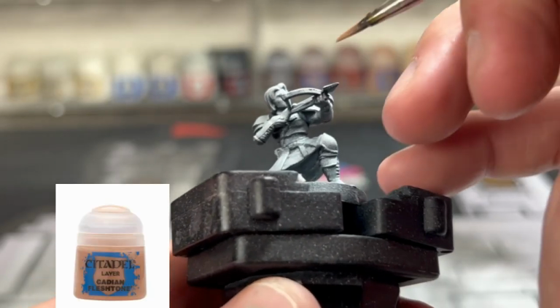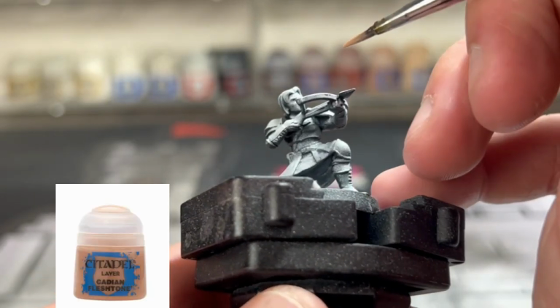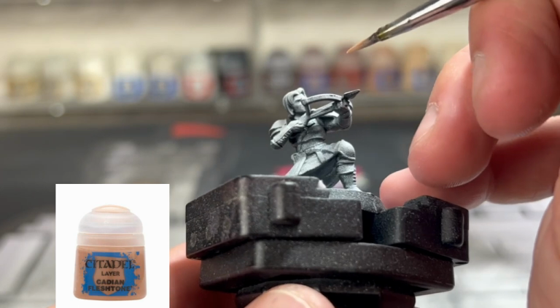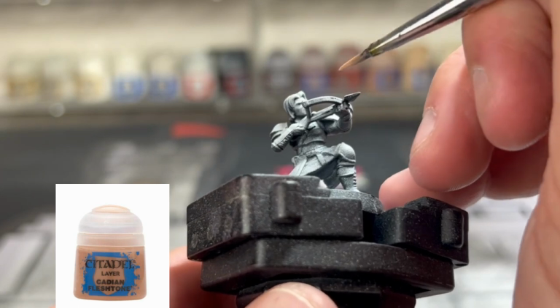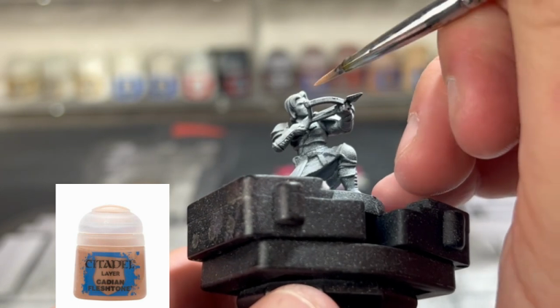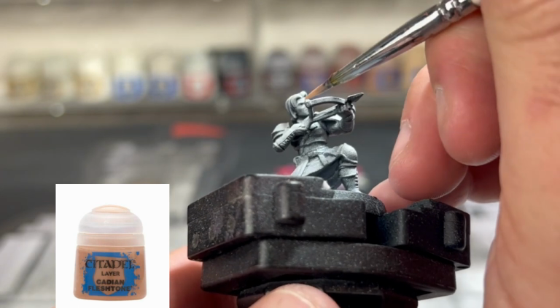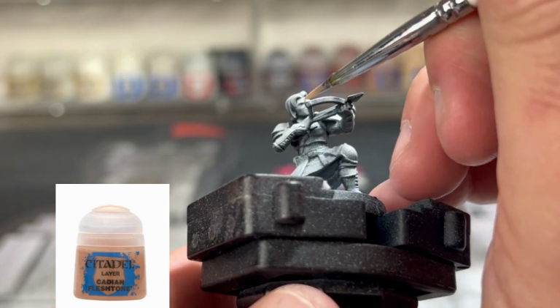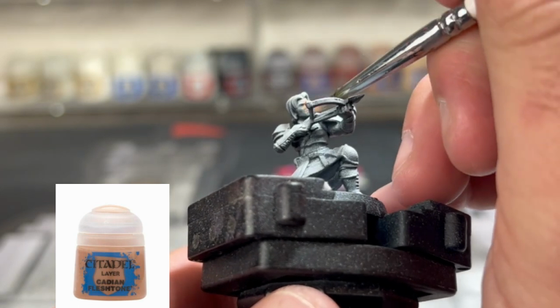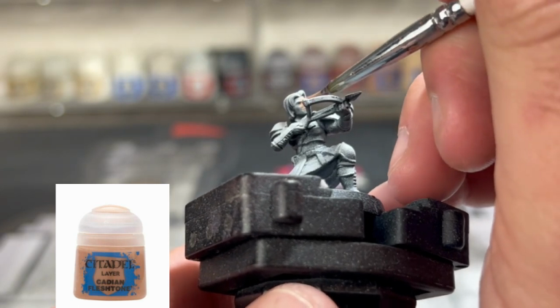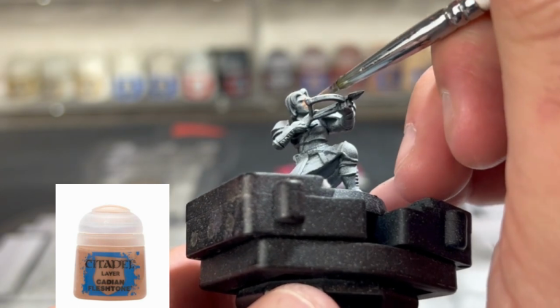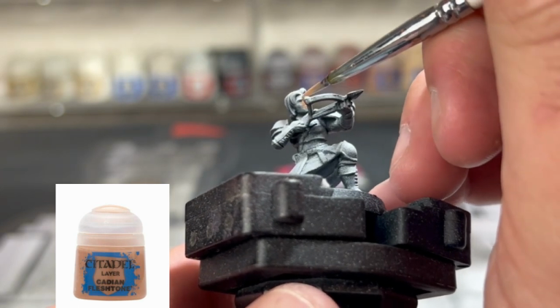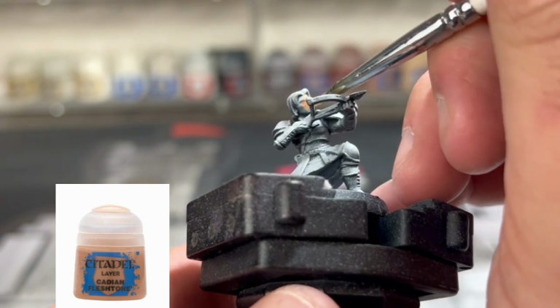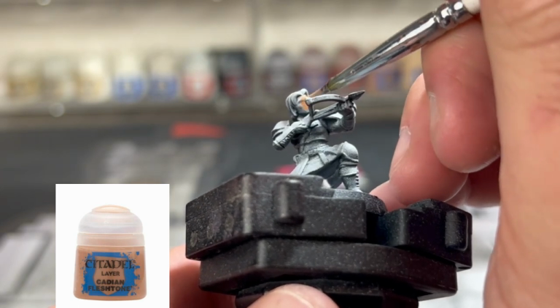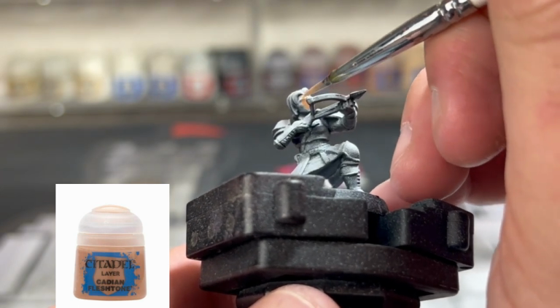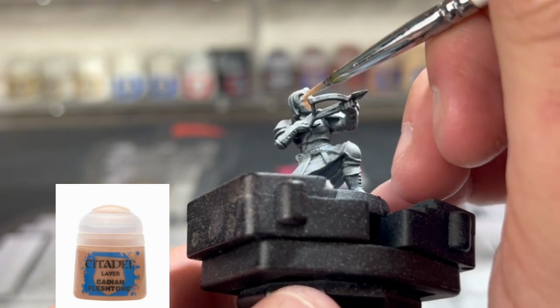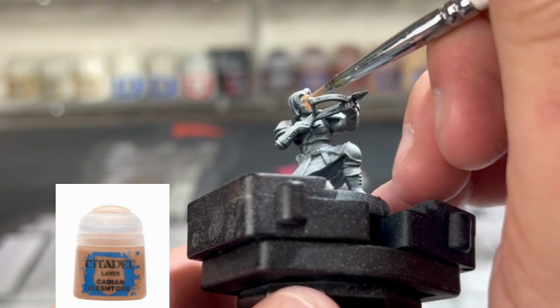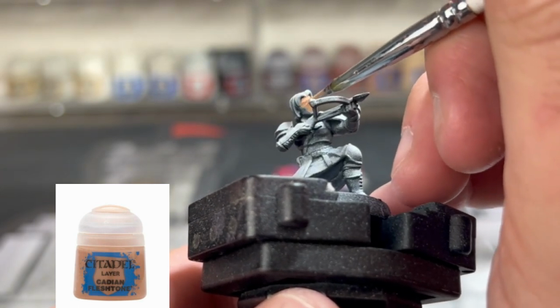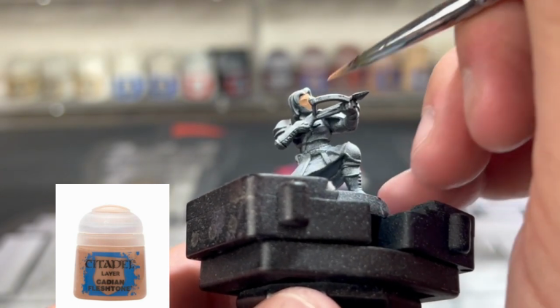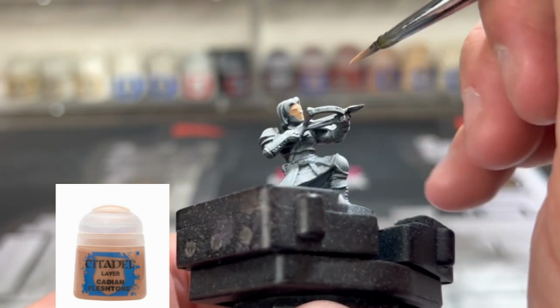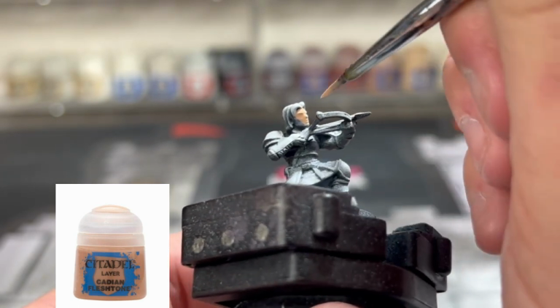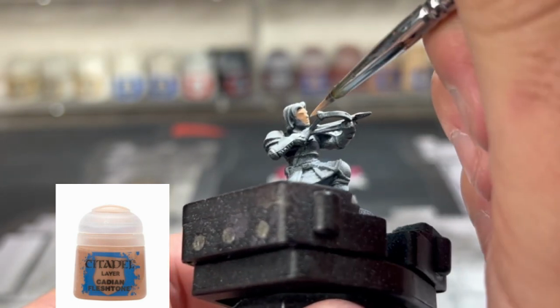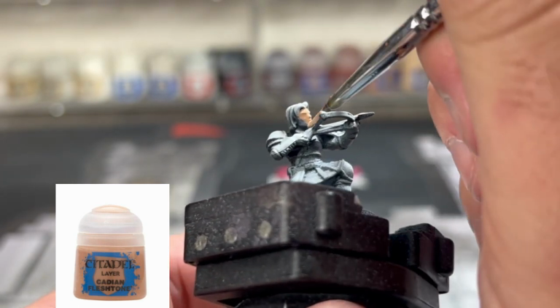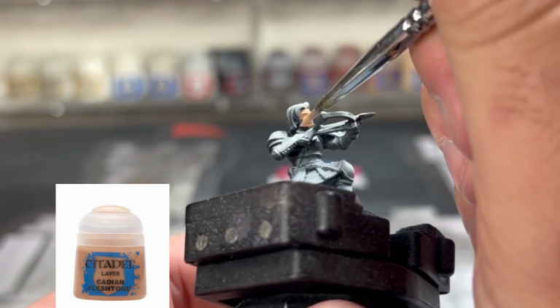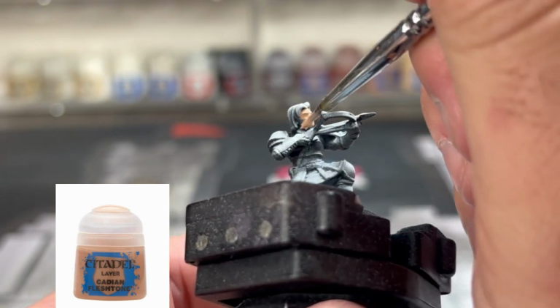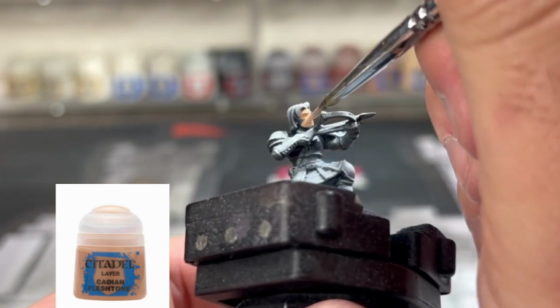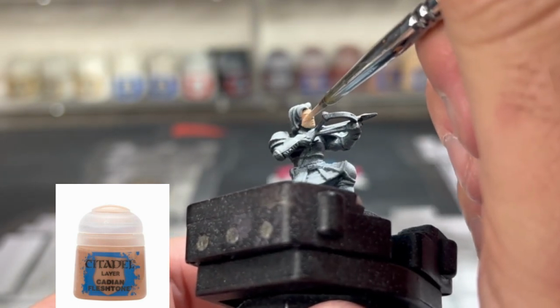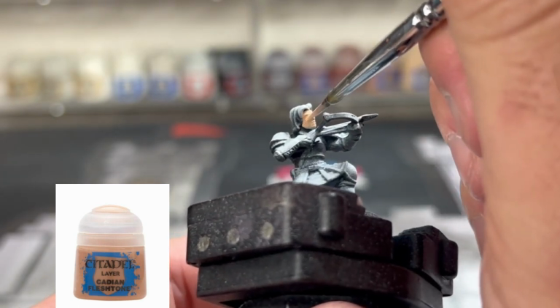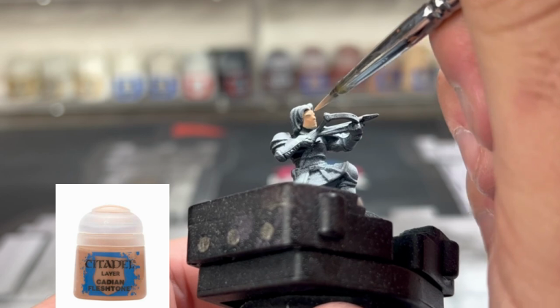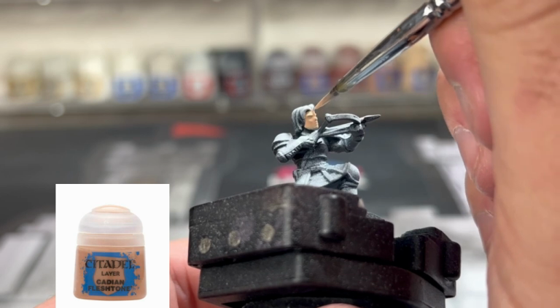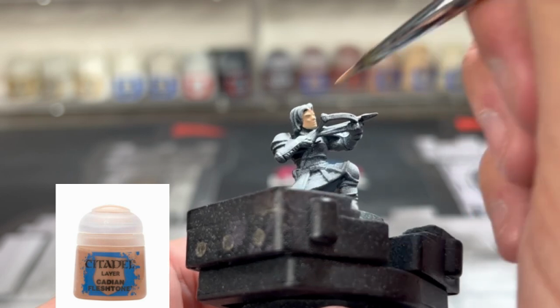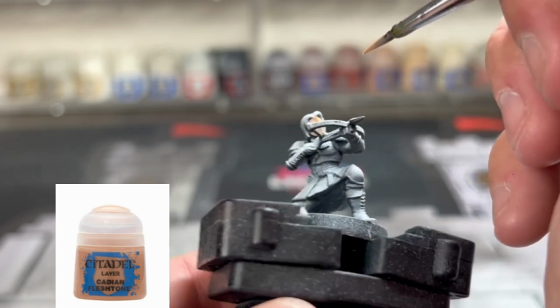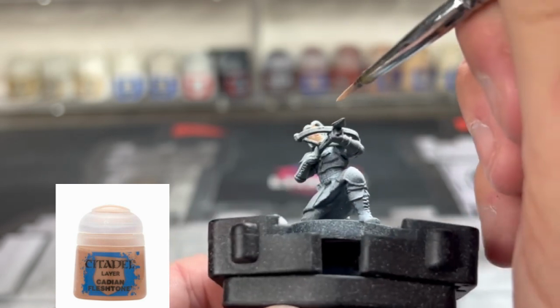The first color we're going to use is our flesh tone — which is Cadian Fleshtone — on the face. Get that everywhere.